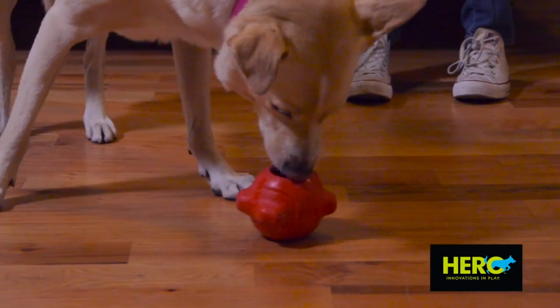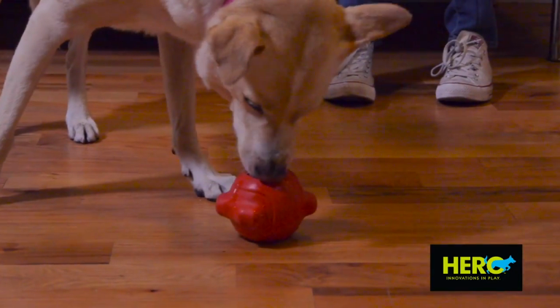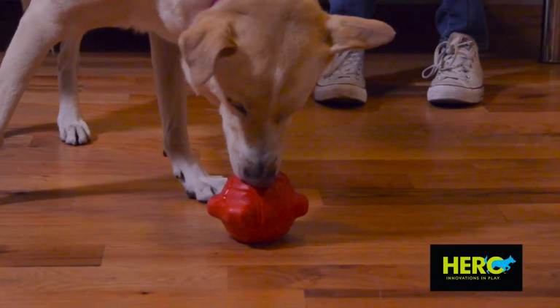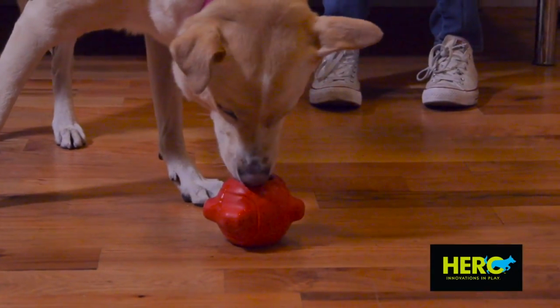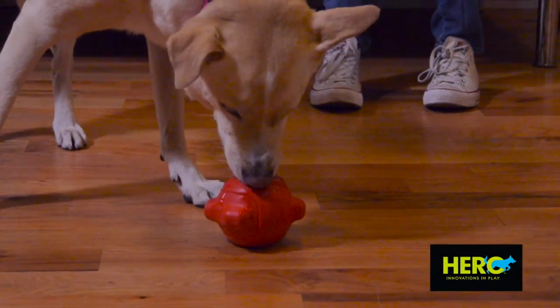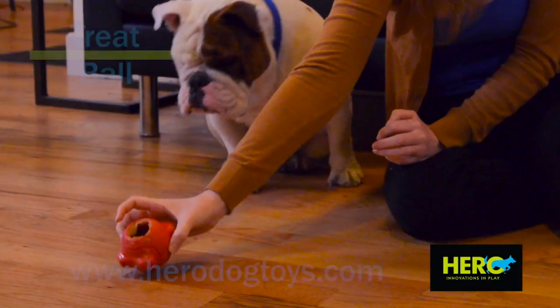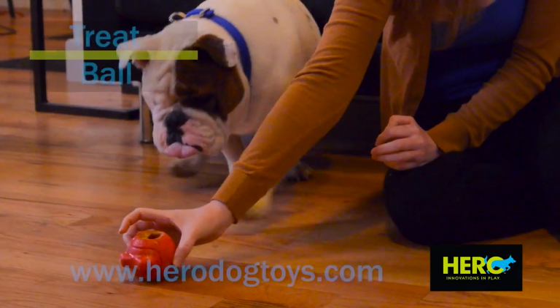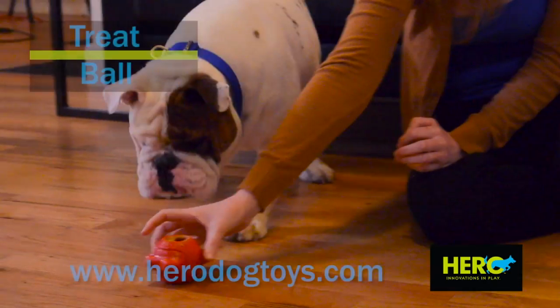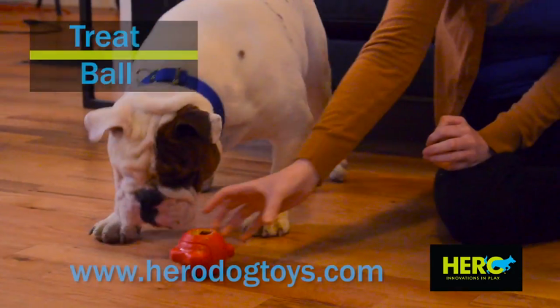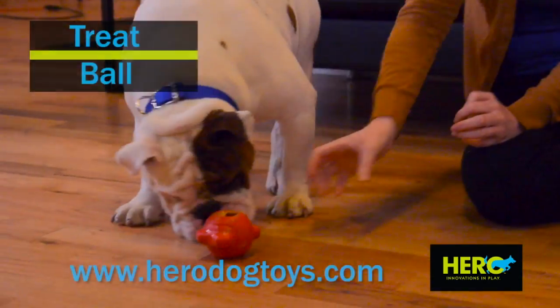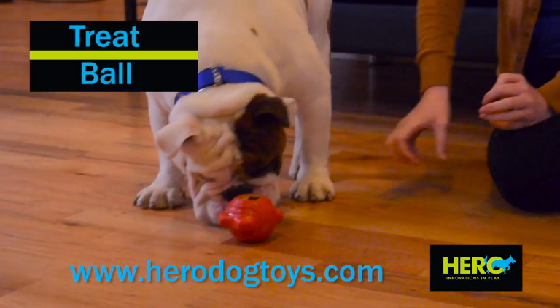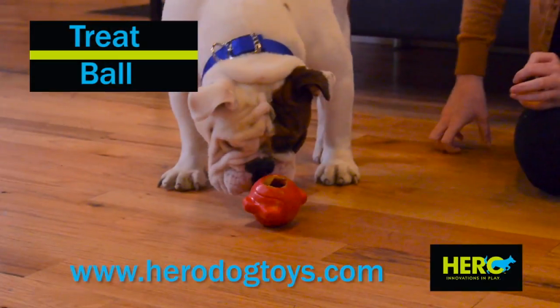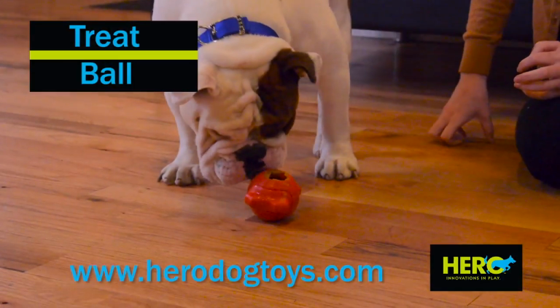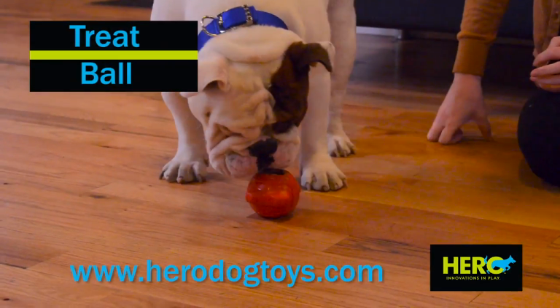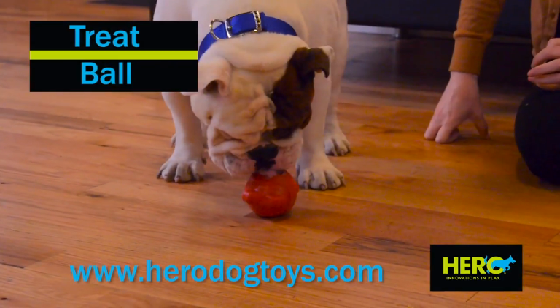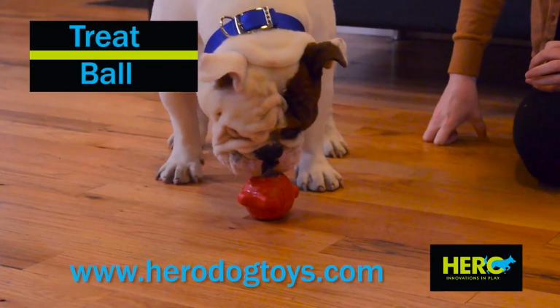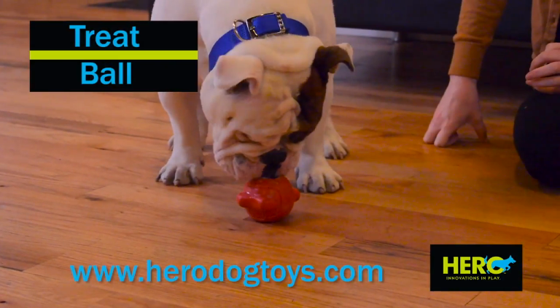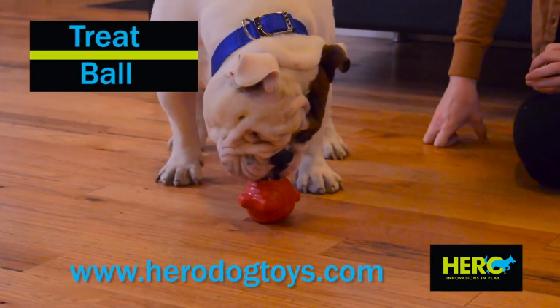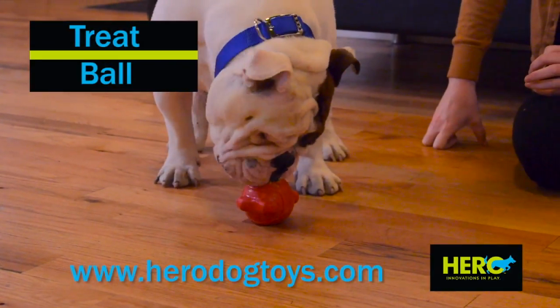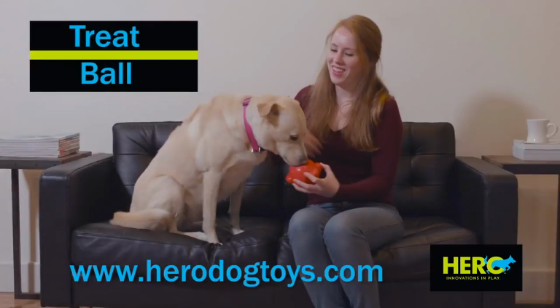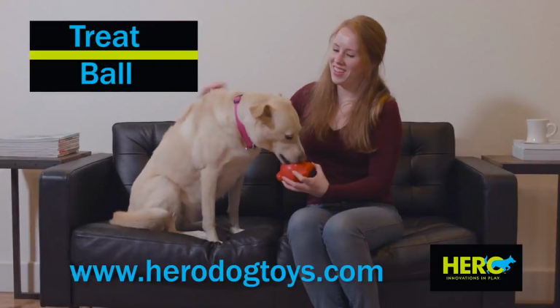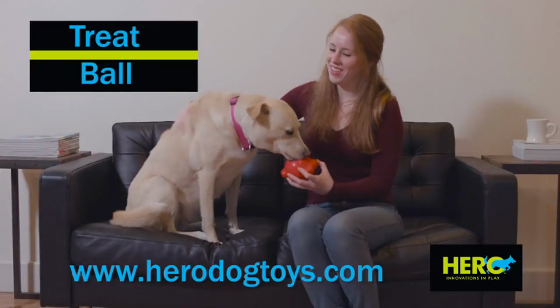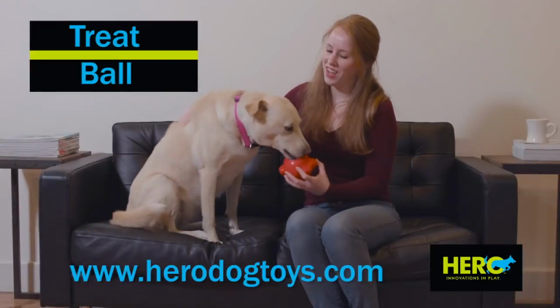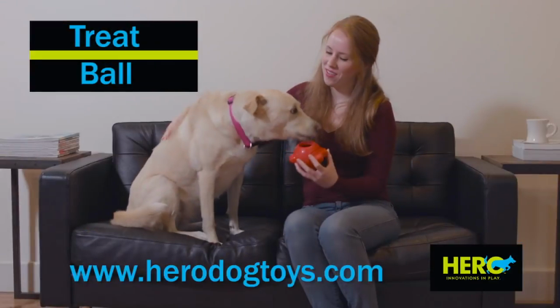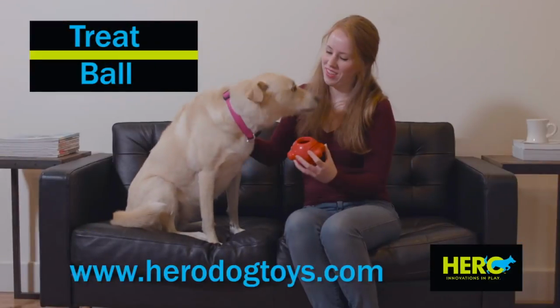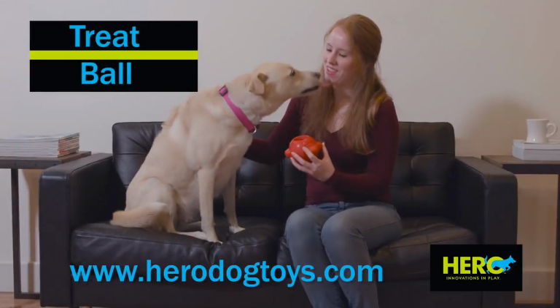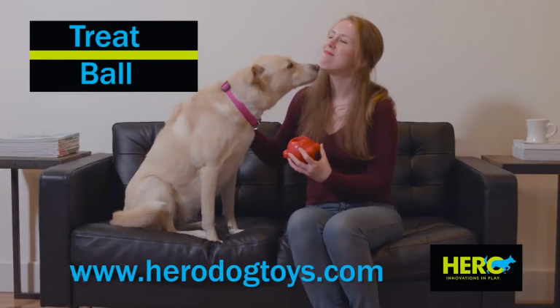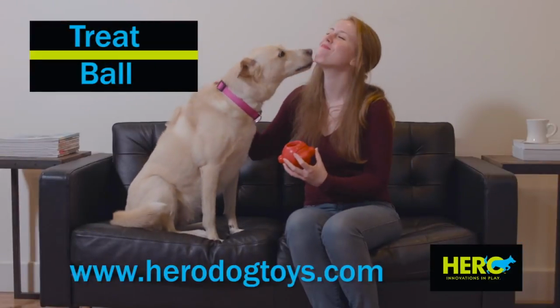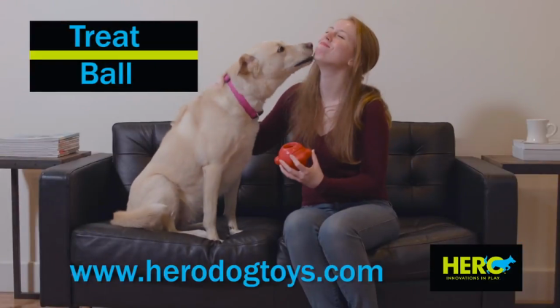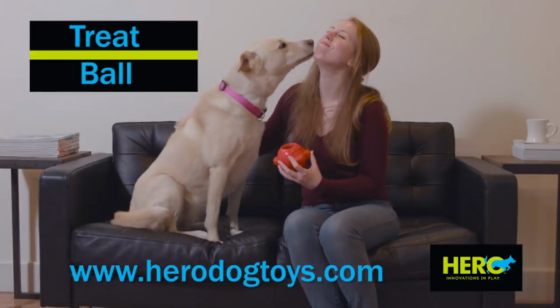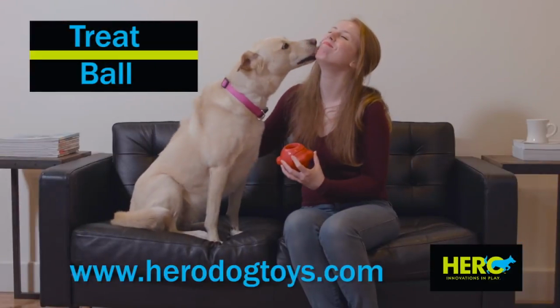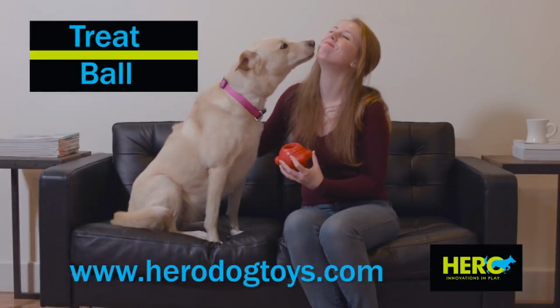Hero Dog Toys, online at Herodogtoys.com, a subsidiary of KiTech Corporation.